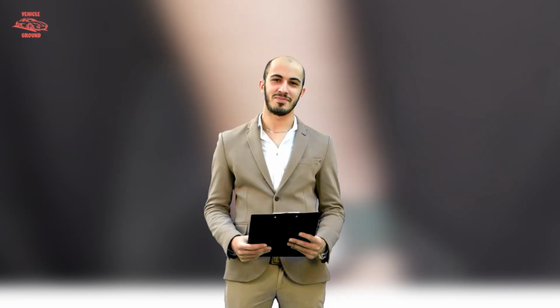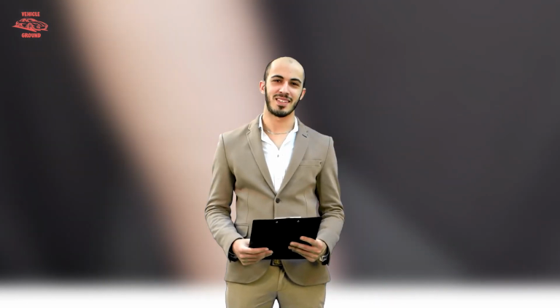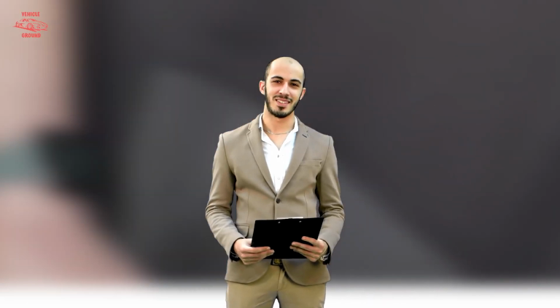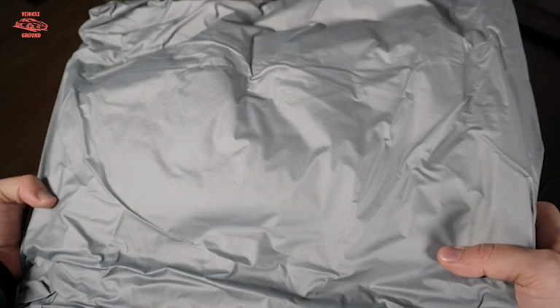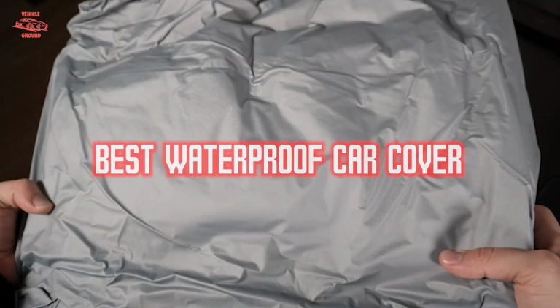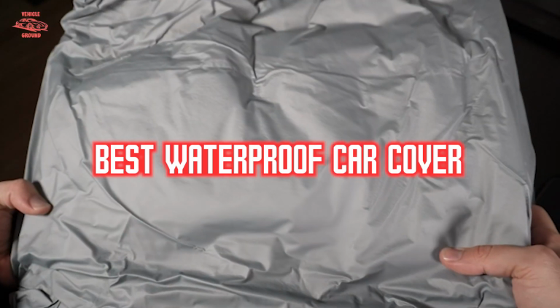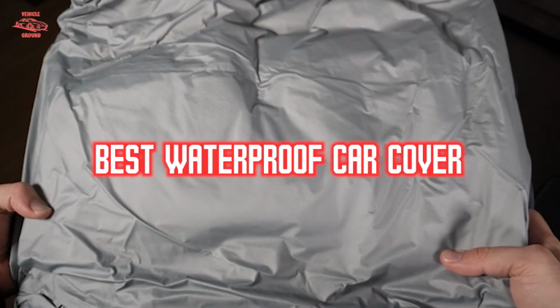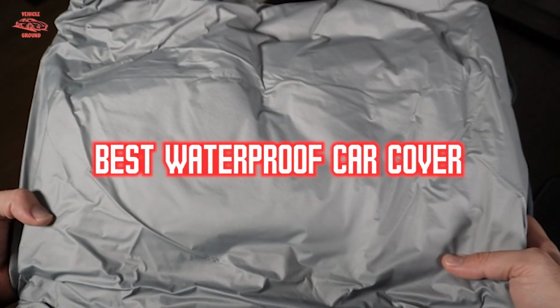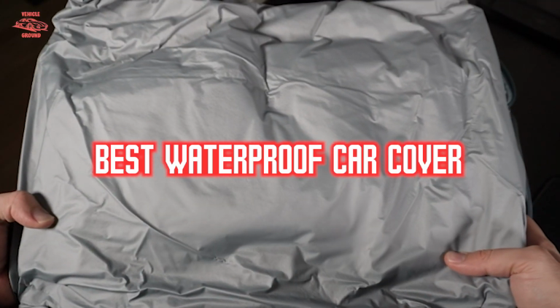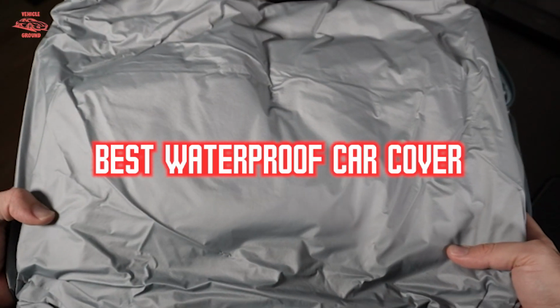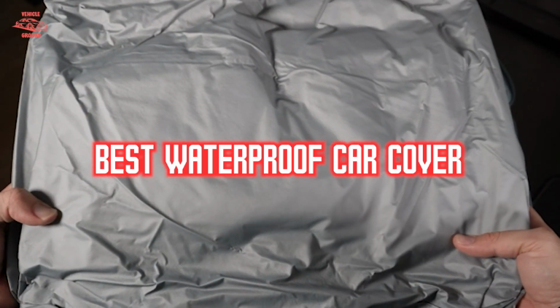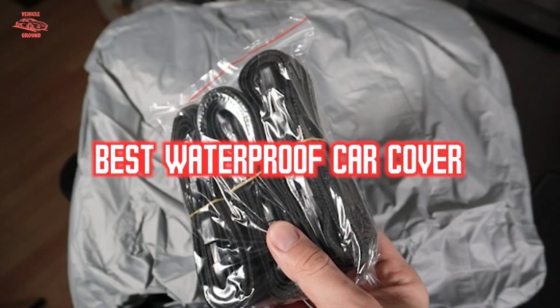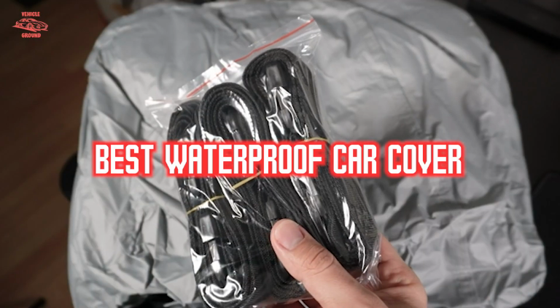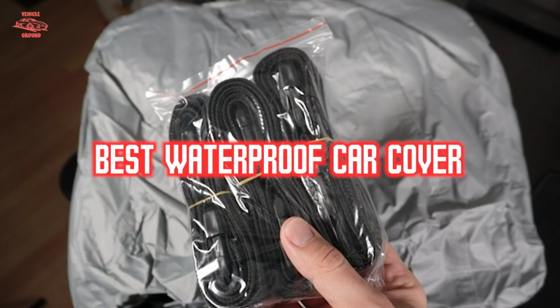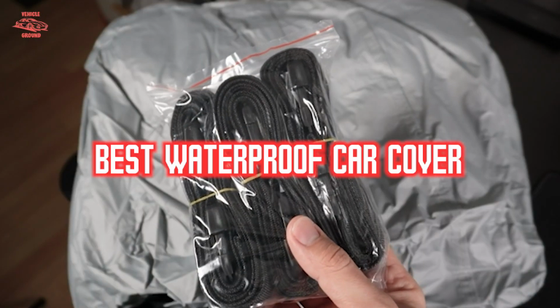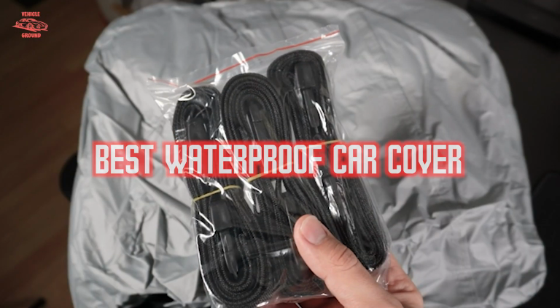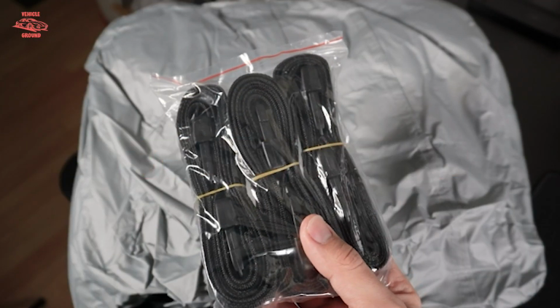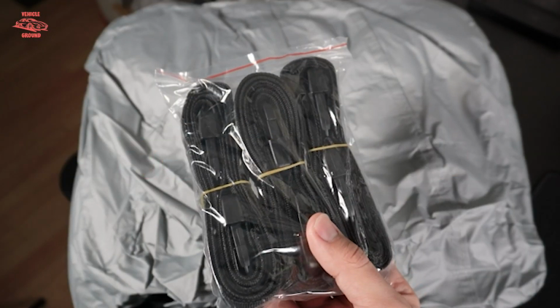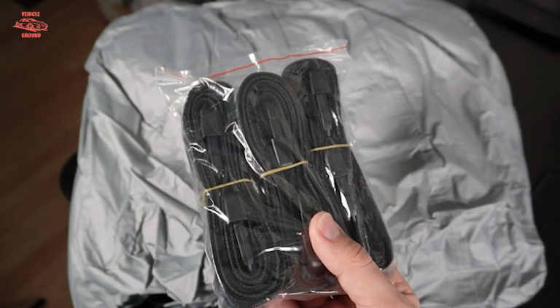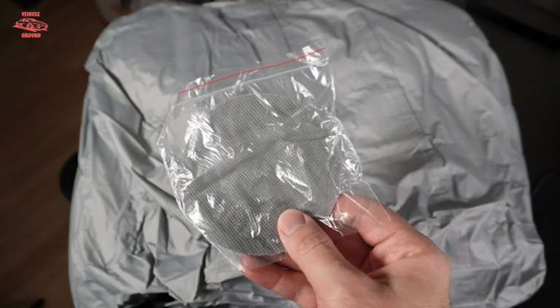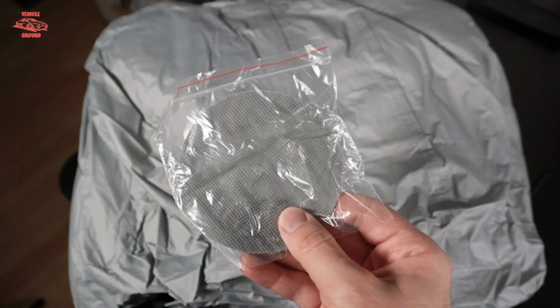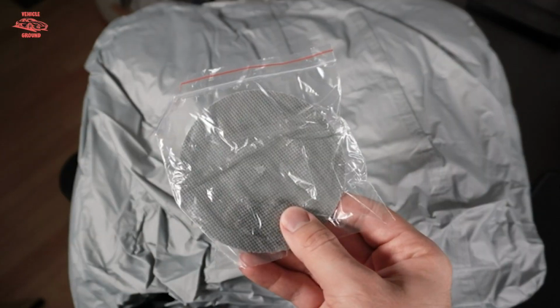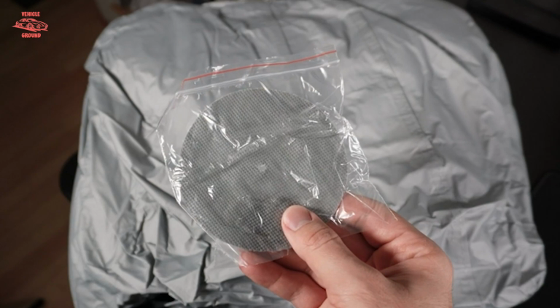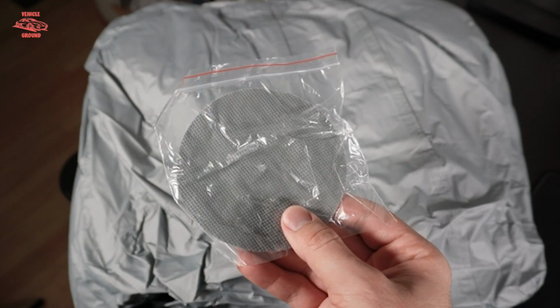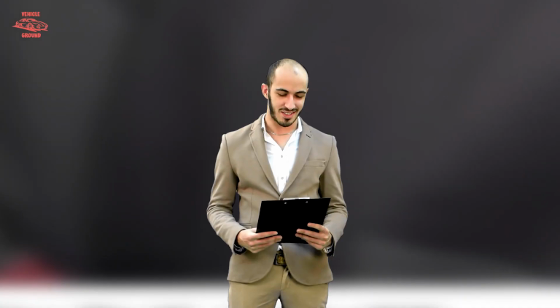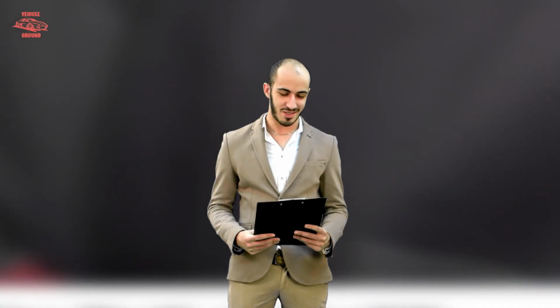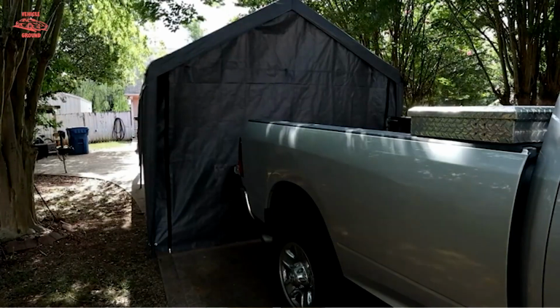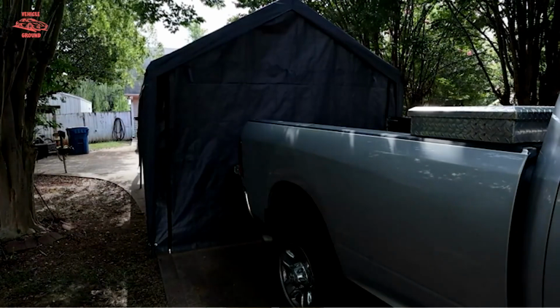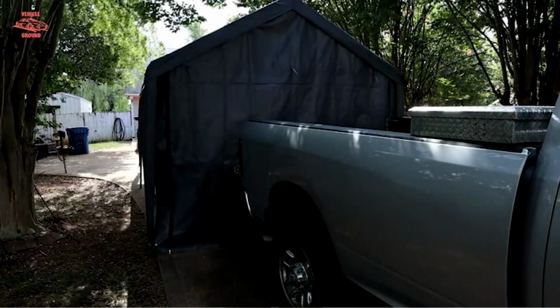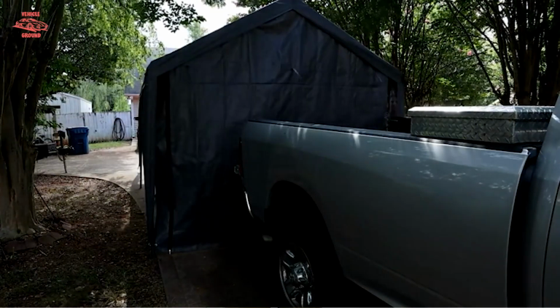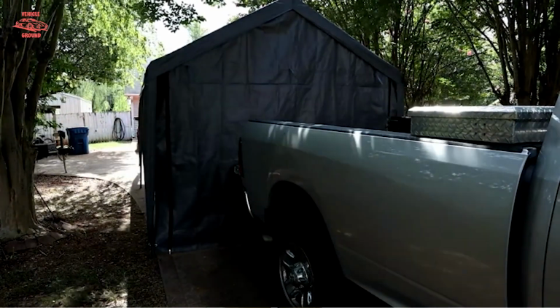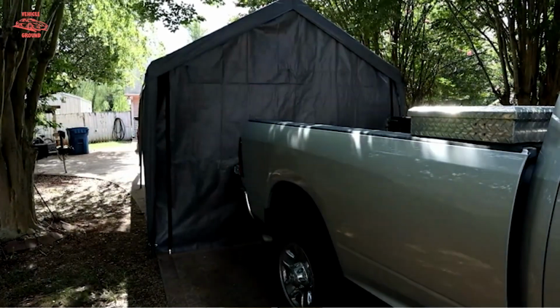If you want to get a good quality waterproof car cover according to your needs, then watch the video till the end and then decide. So let's get started.